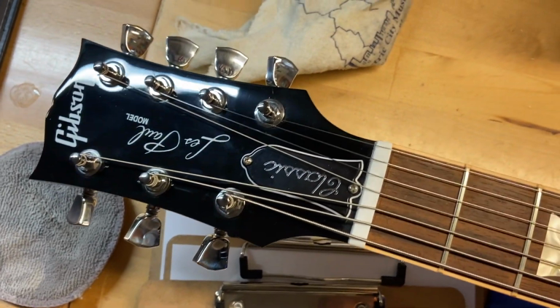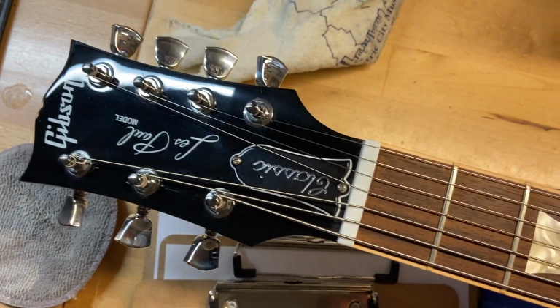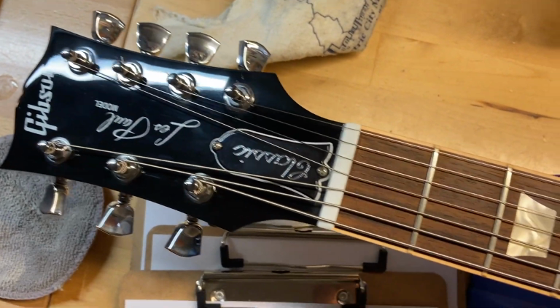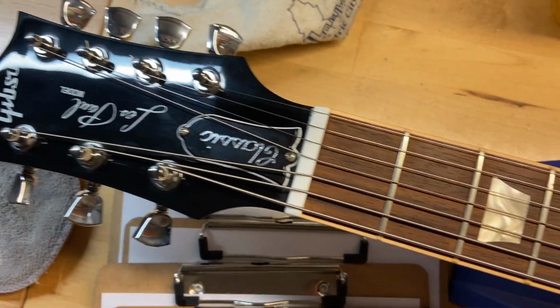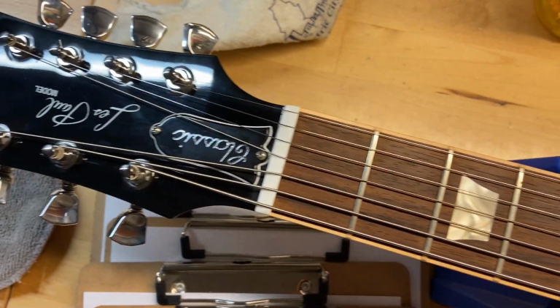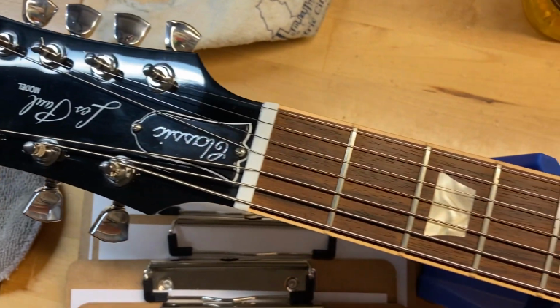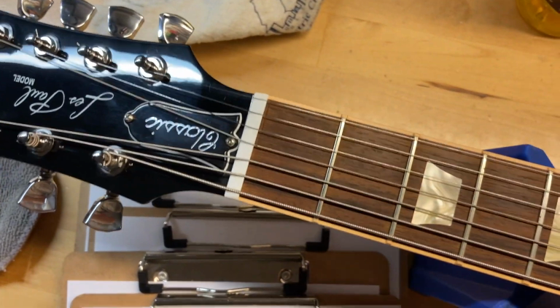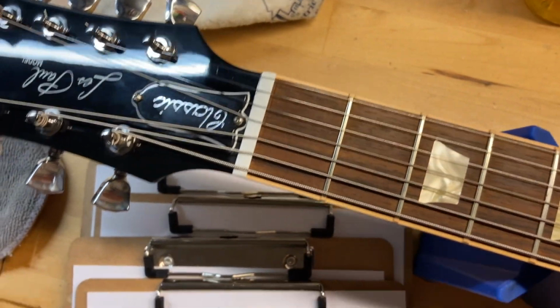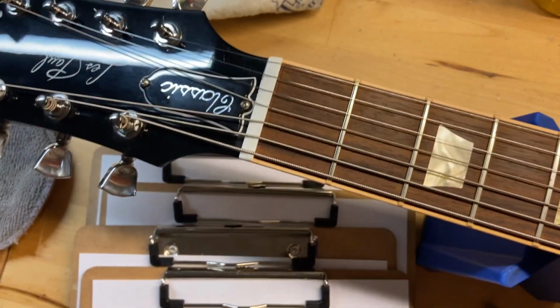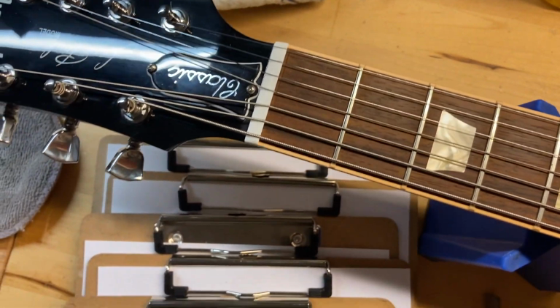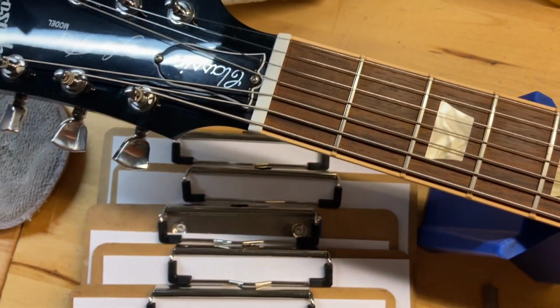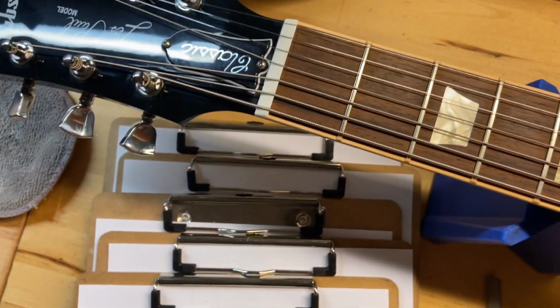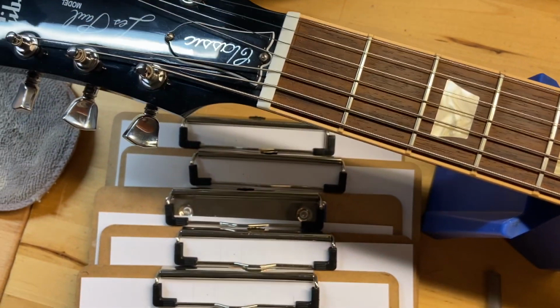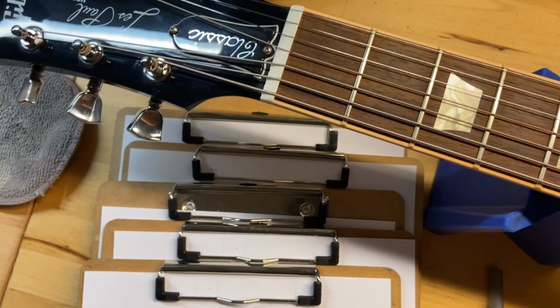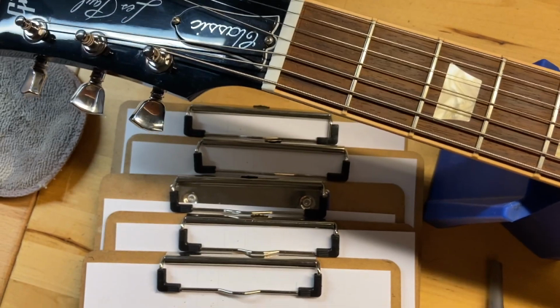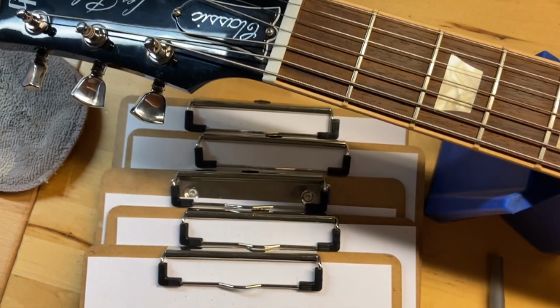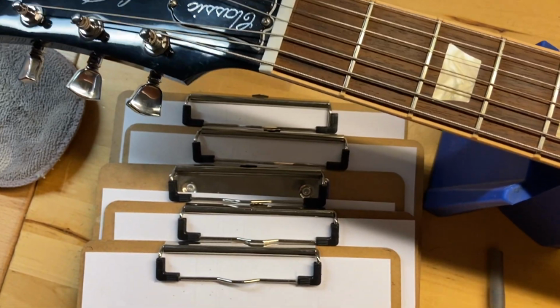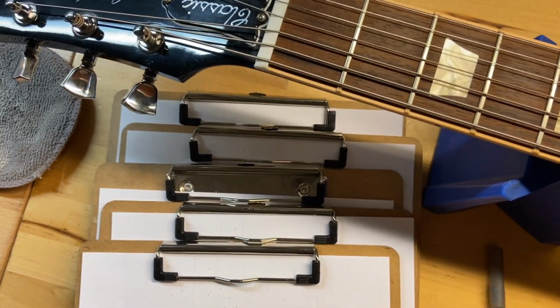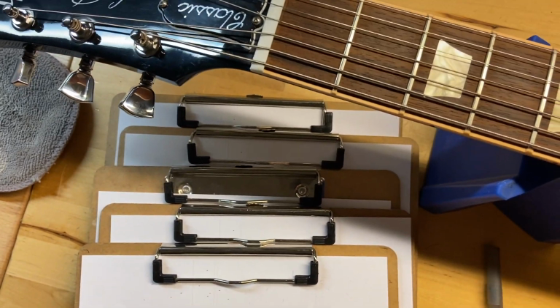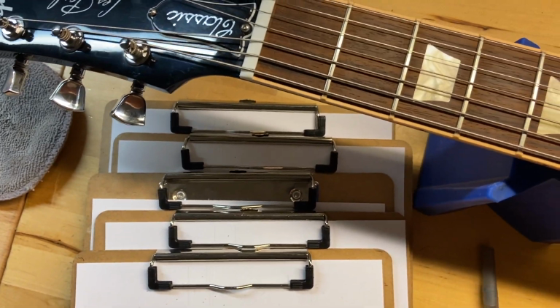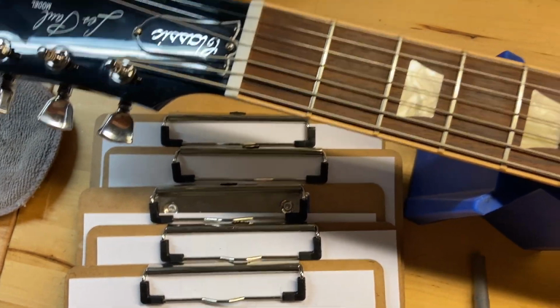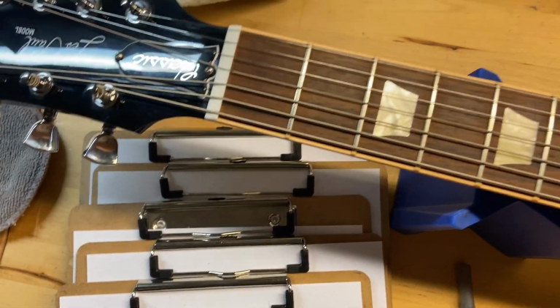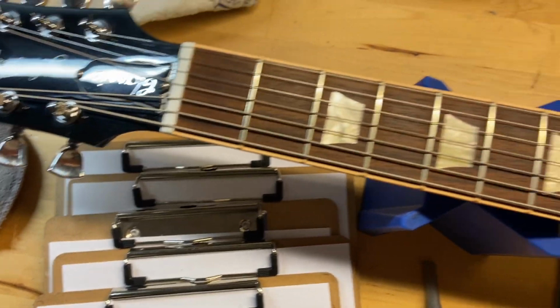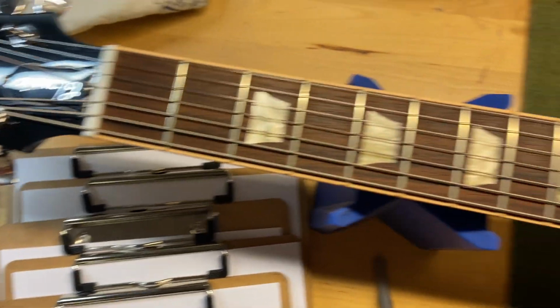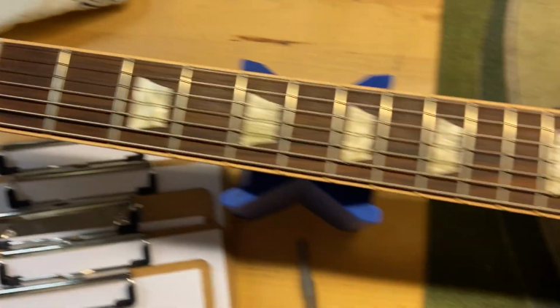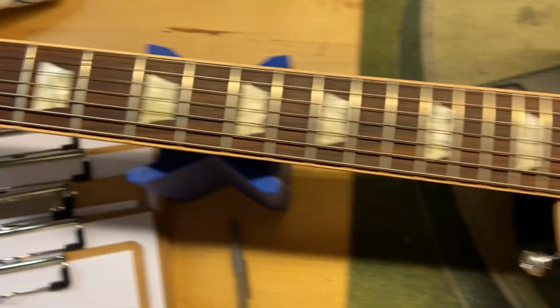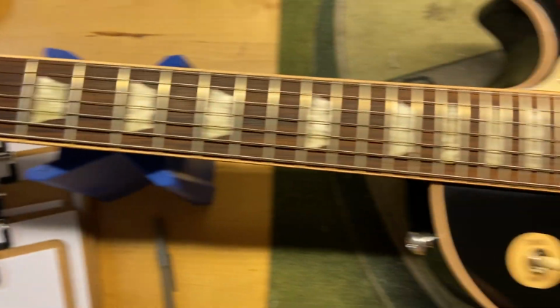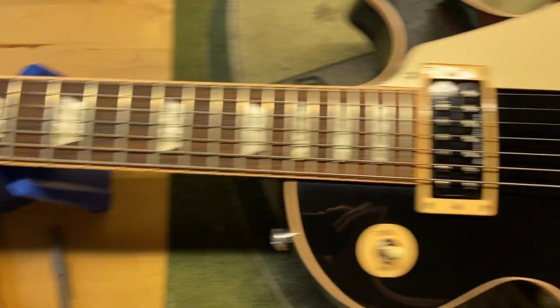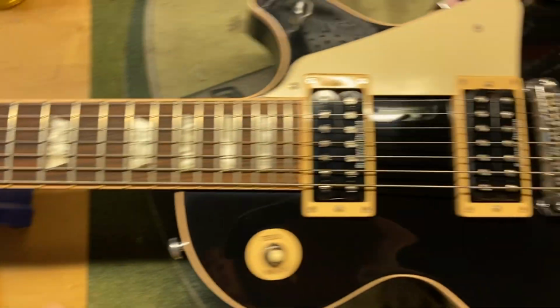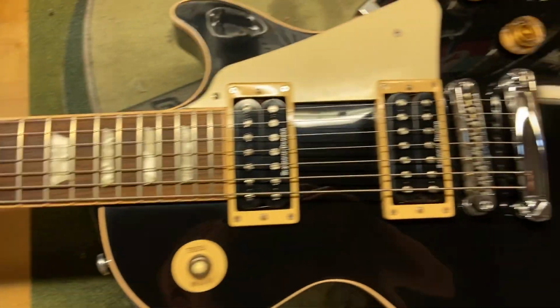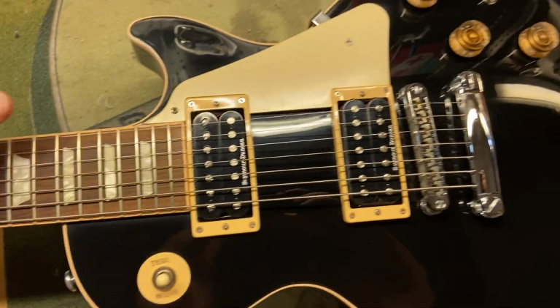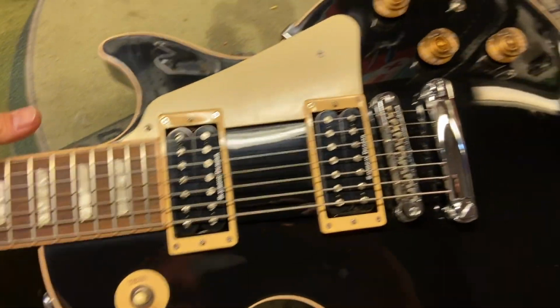The front of the headstock looks pretty good — just some light scratches, nothing crazy. Let's get this one flipped over.